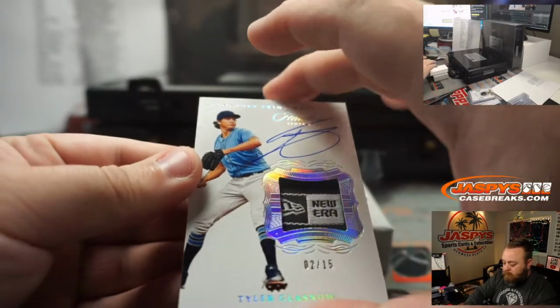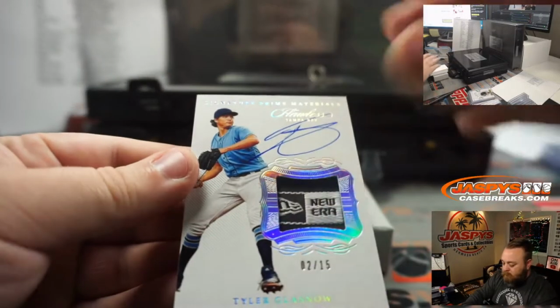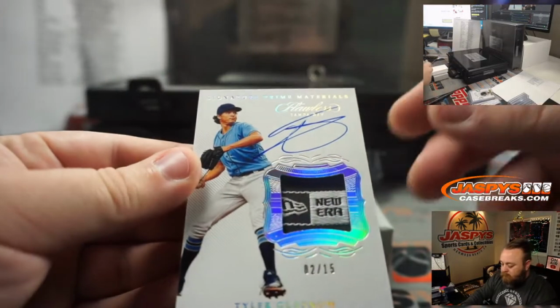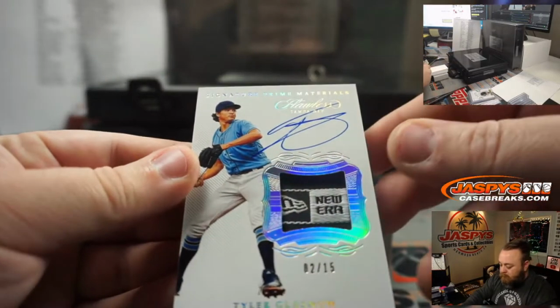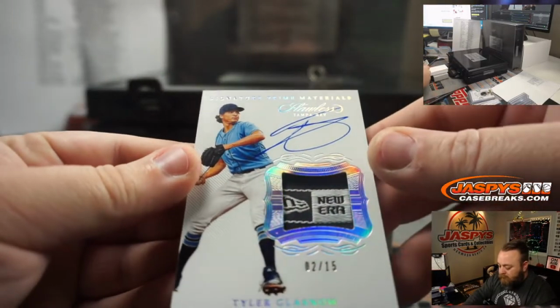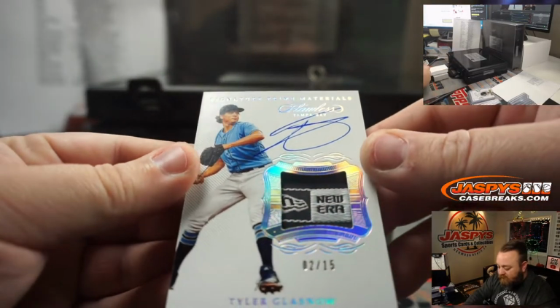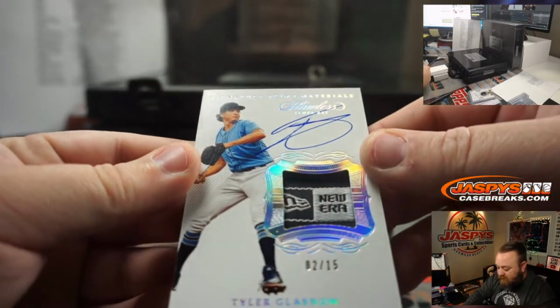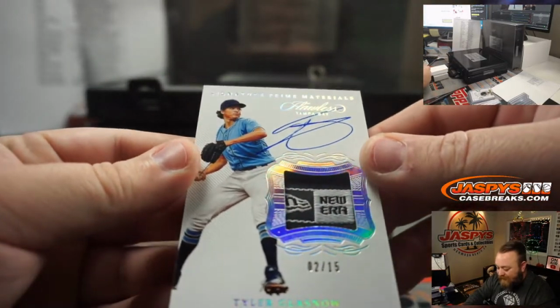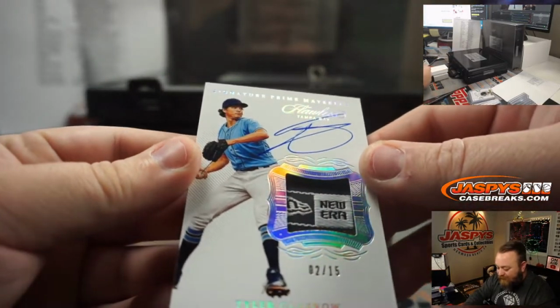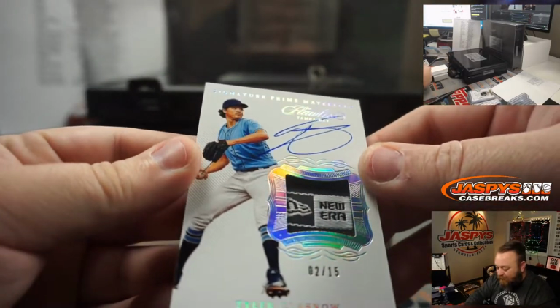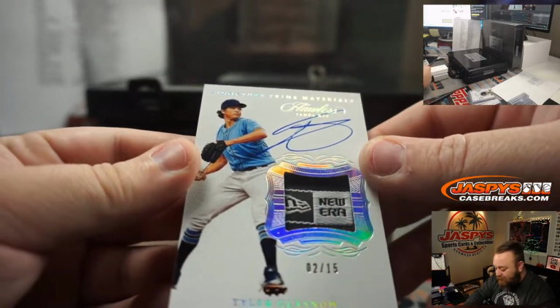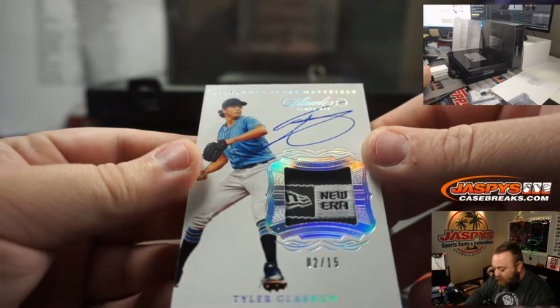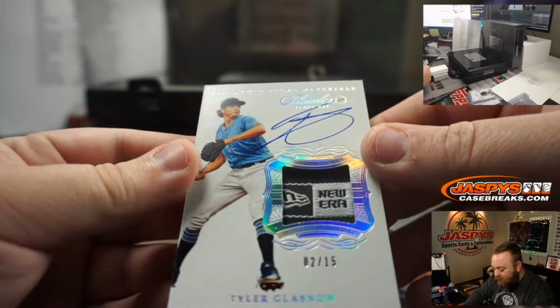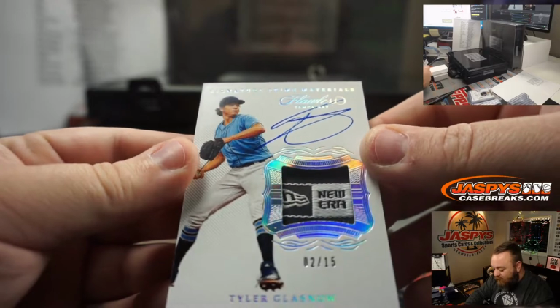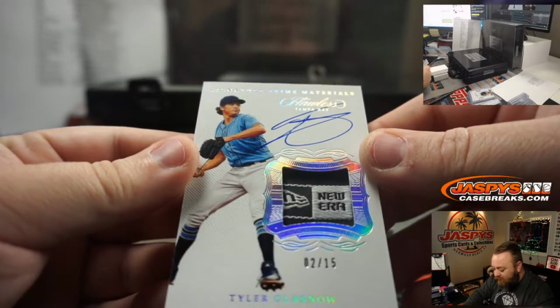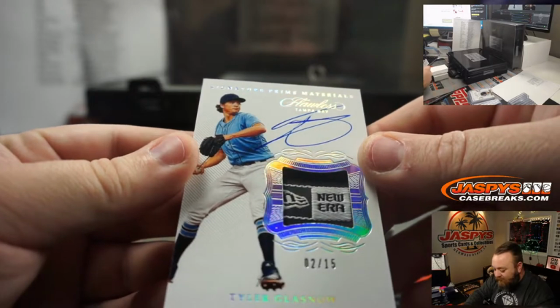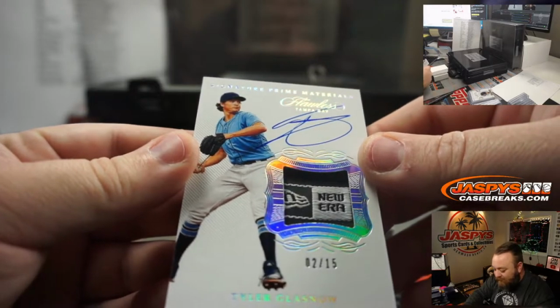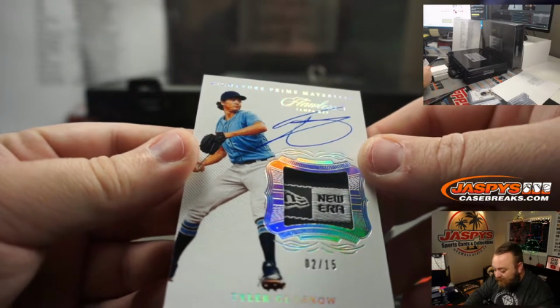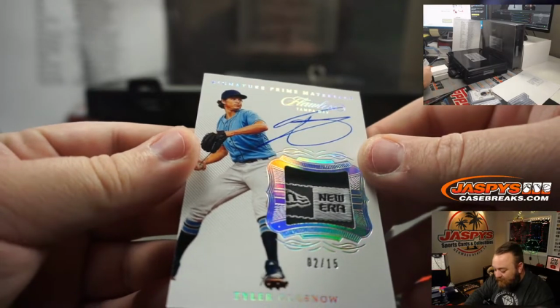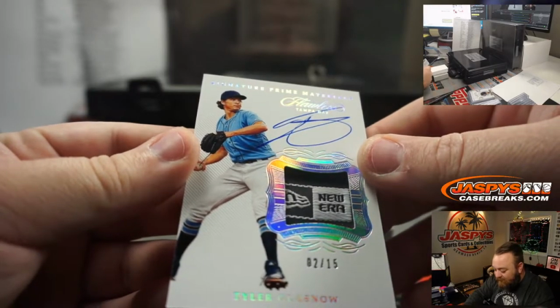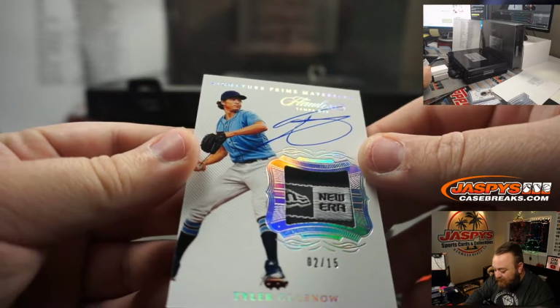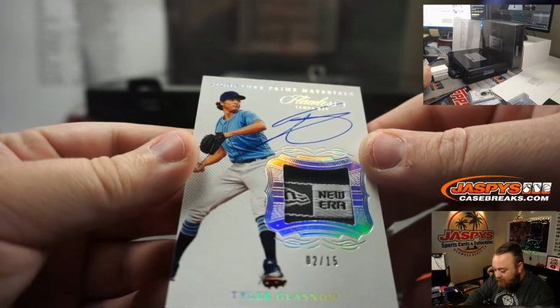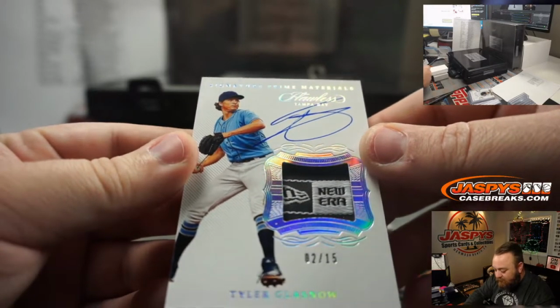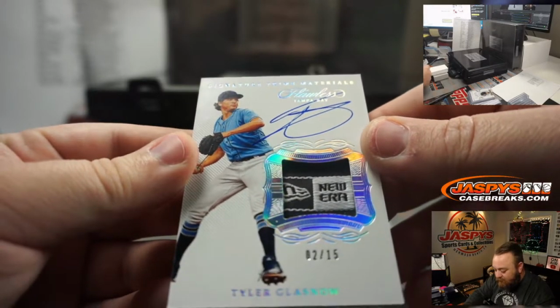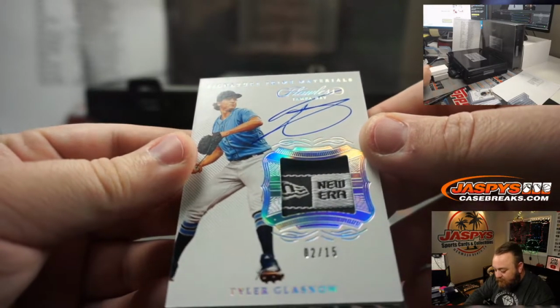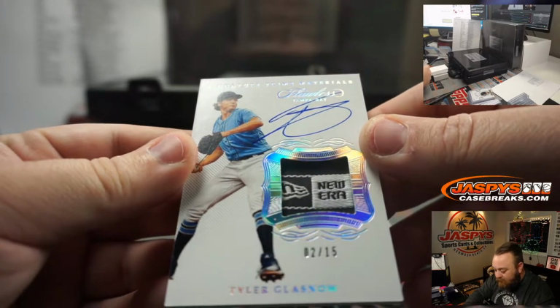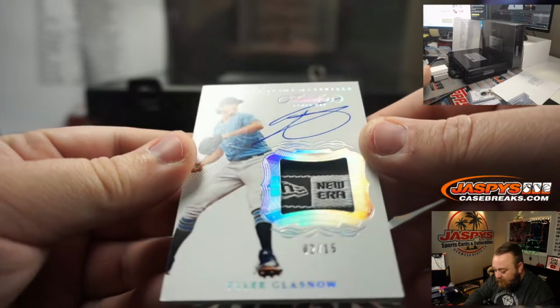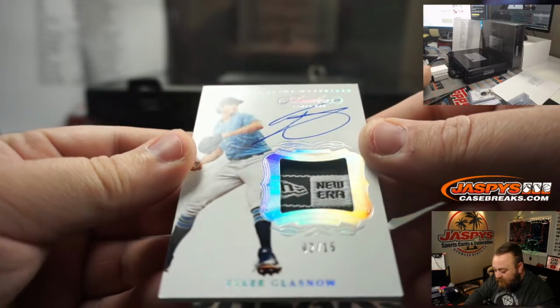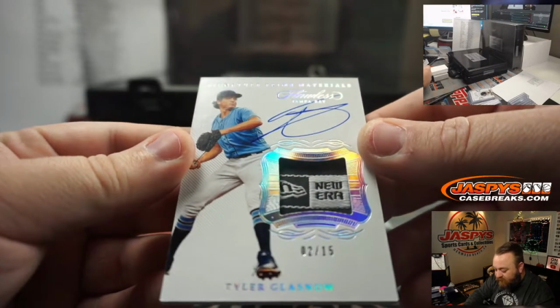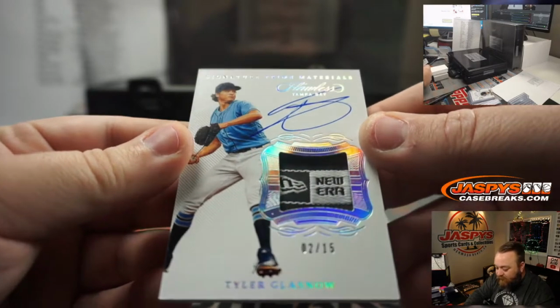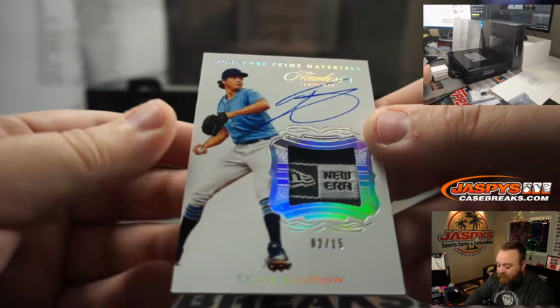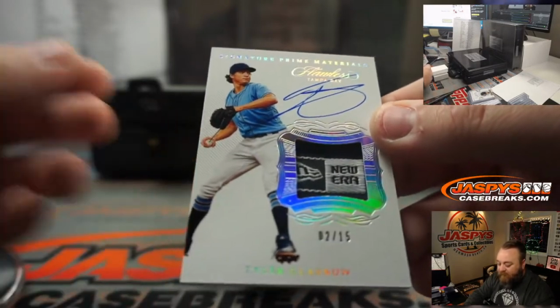Nice little hat laundry tag — Tyler Glasnow, 2 out of 15.